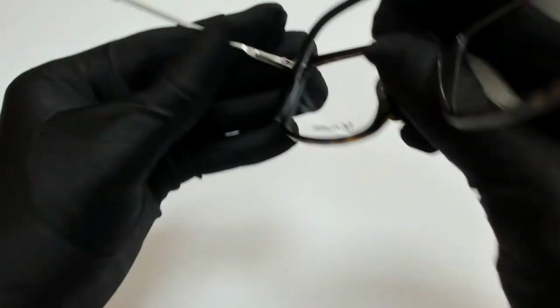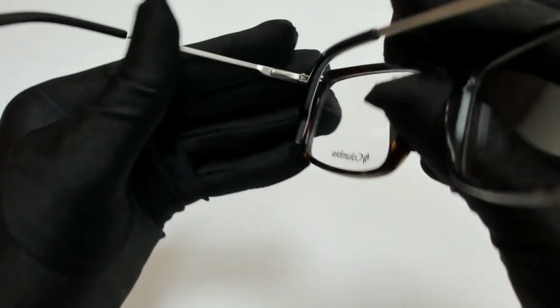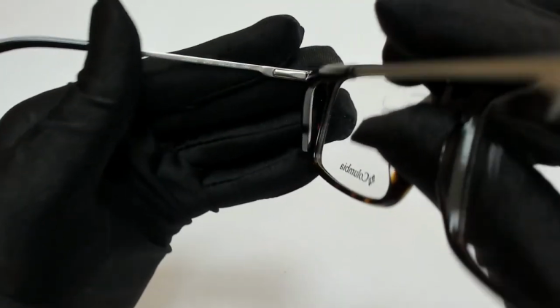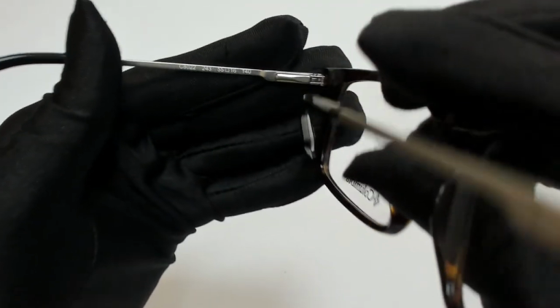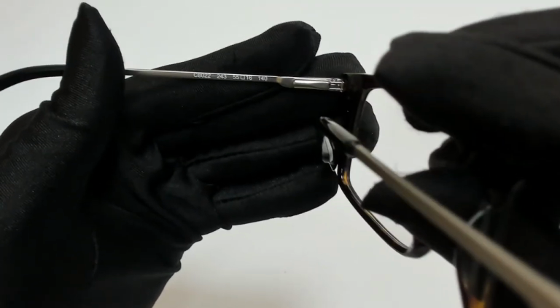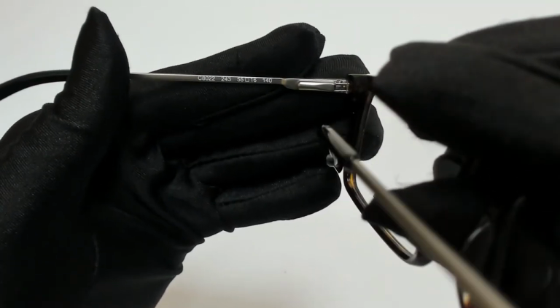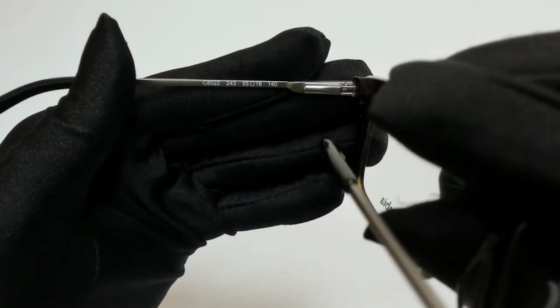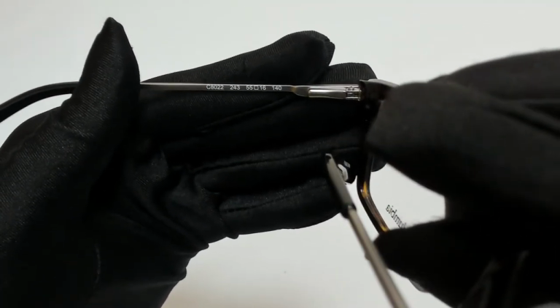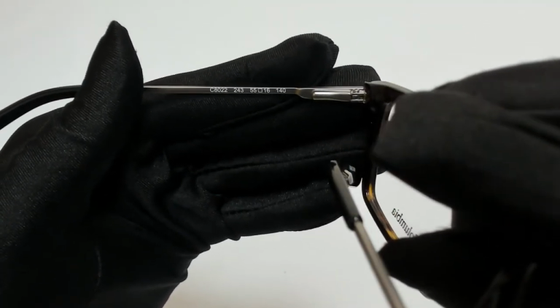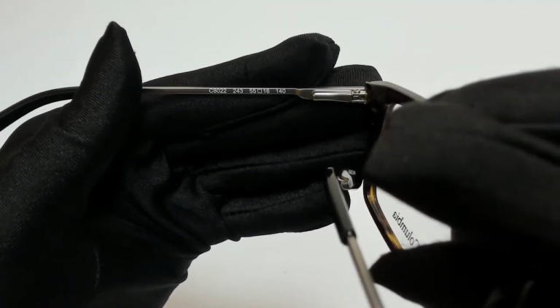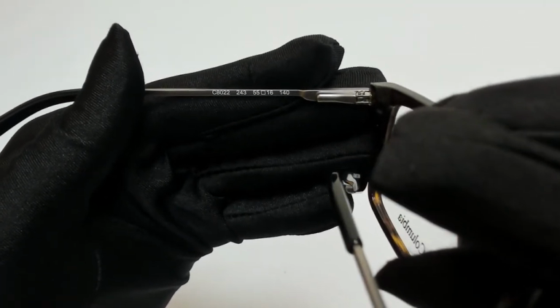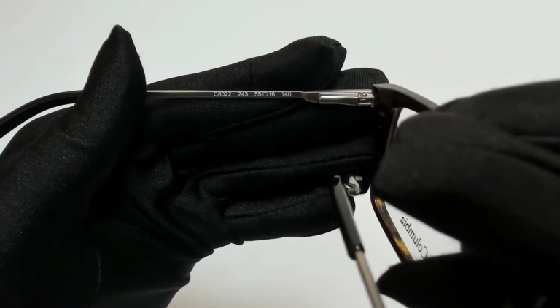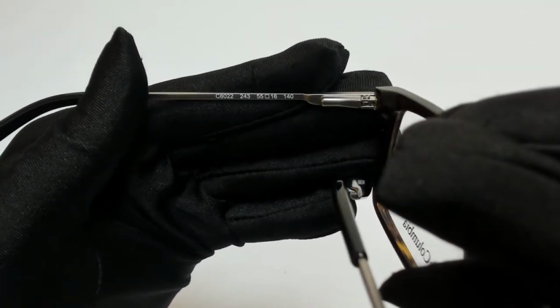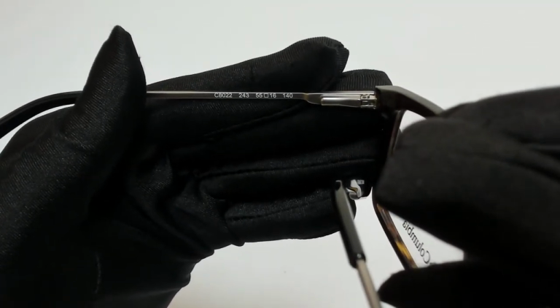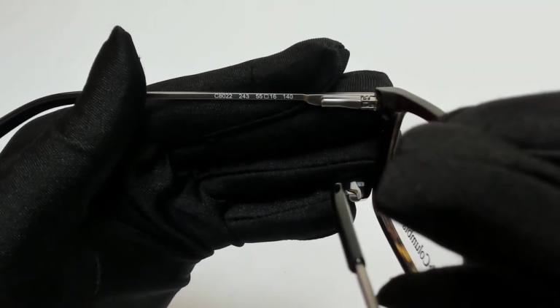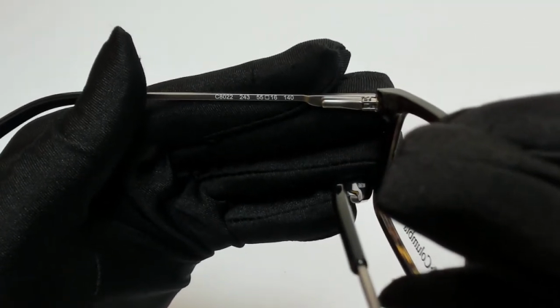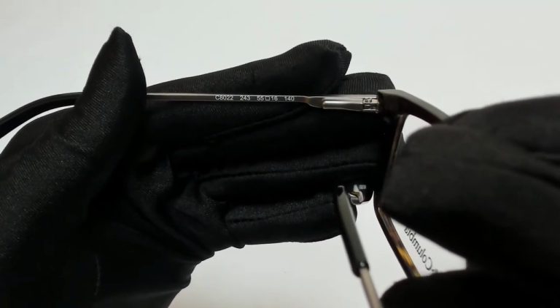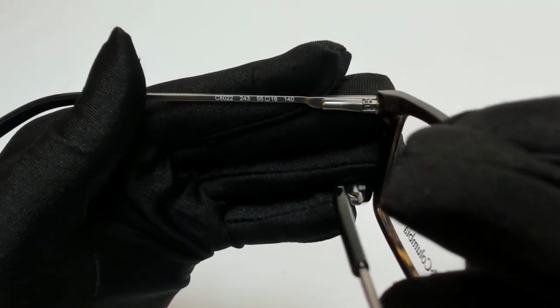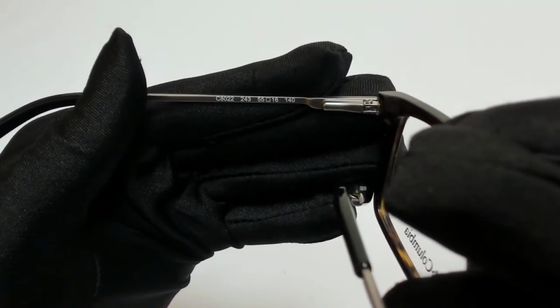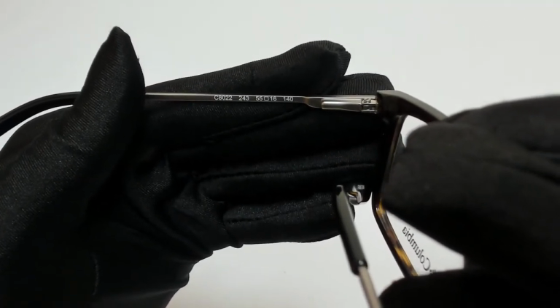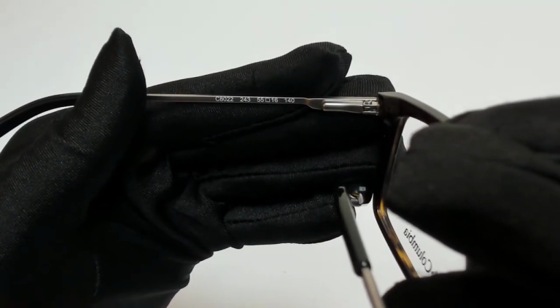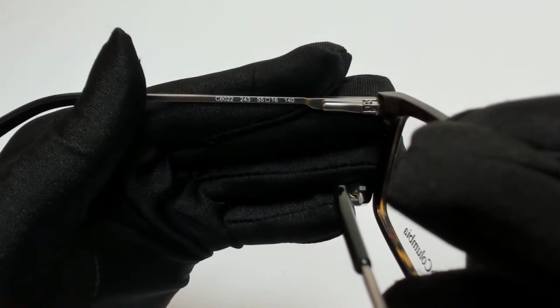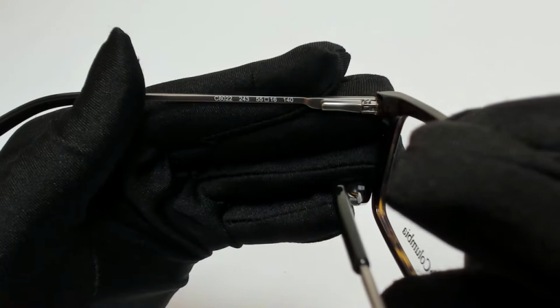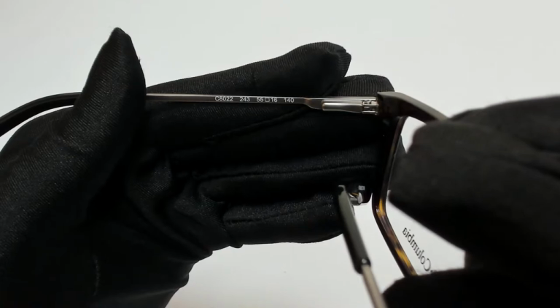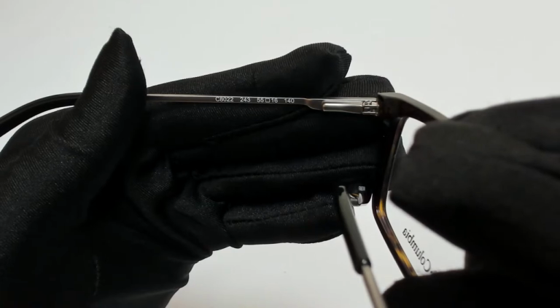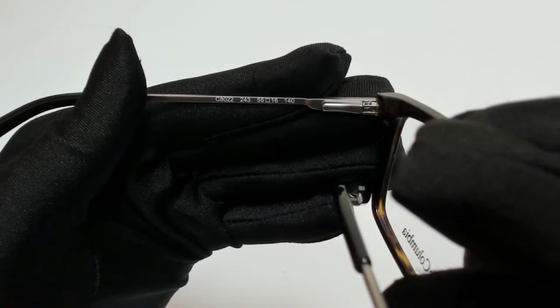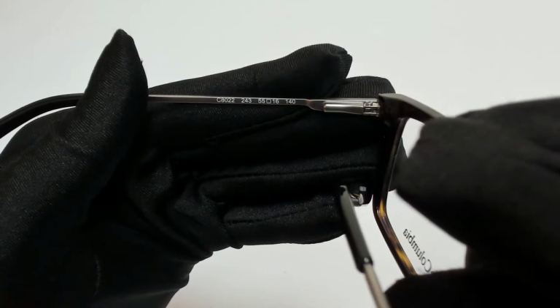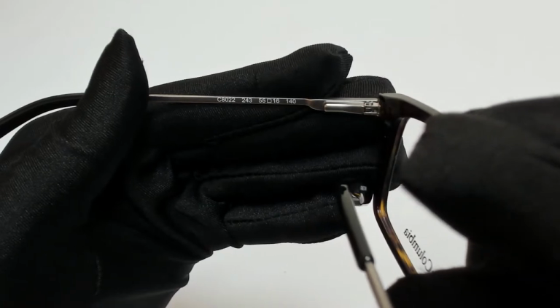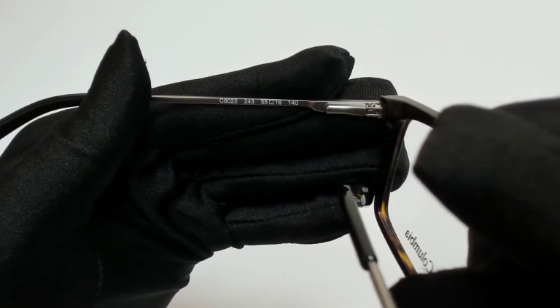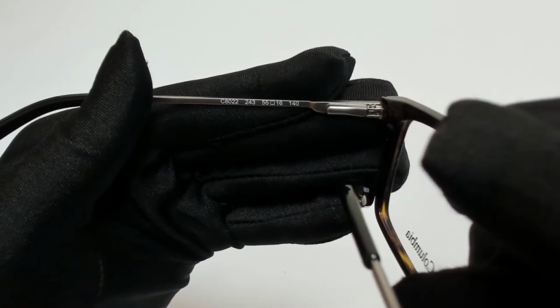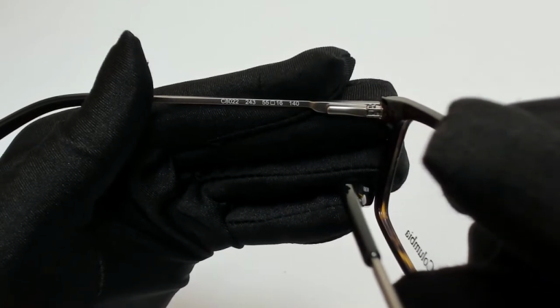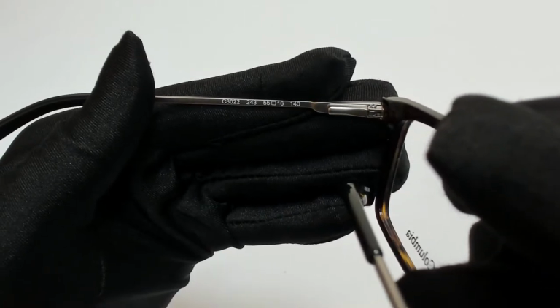55 is for its lenses, 16 is for its bridge, and 140 is for its temple.